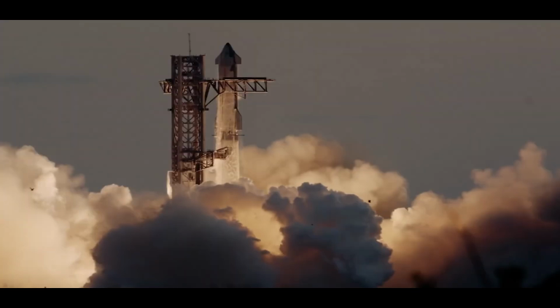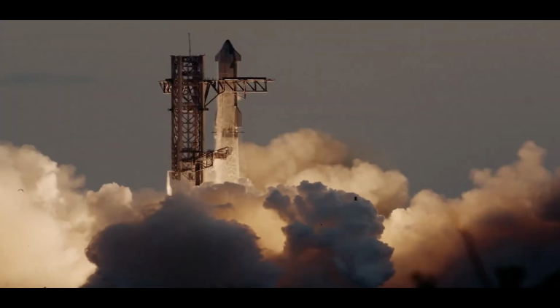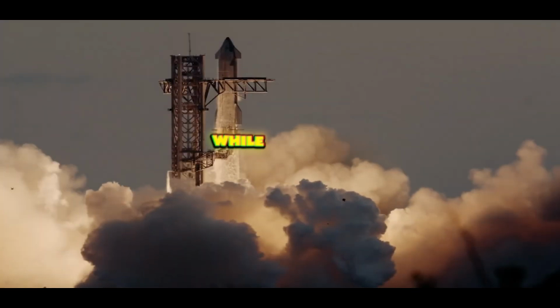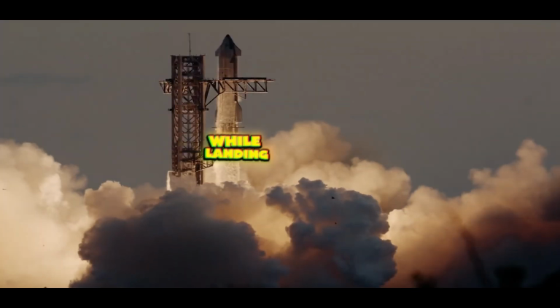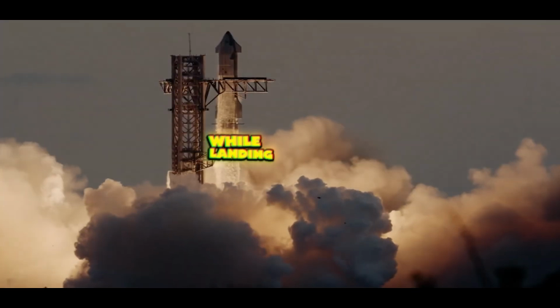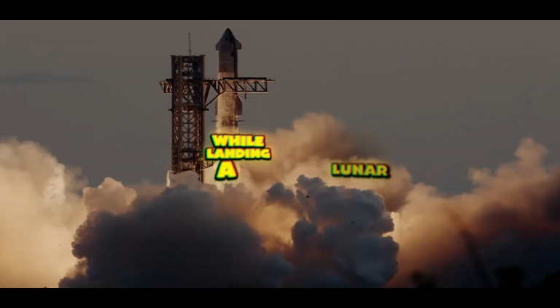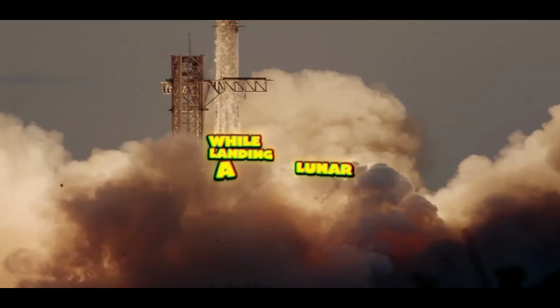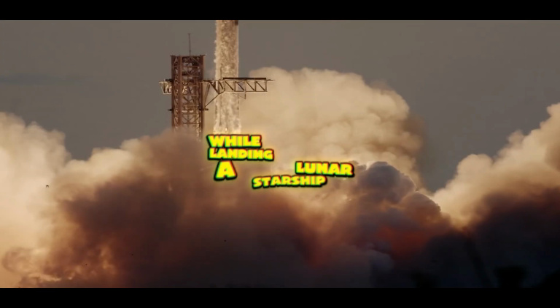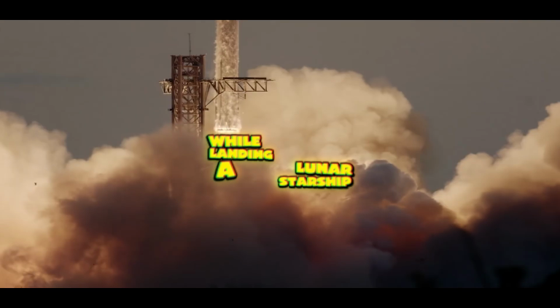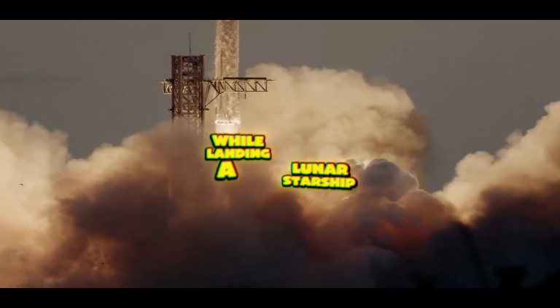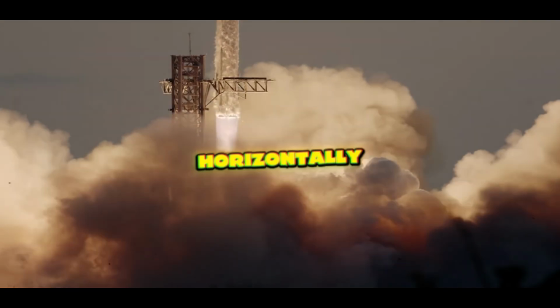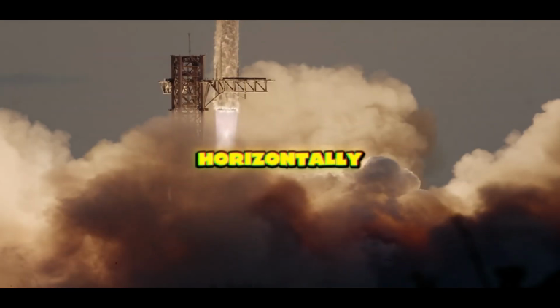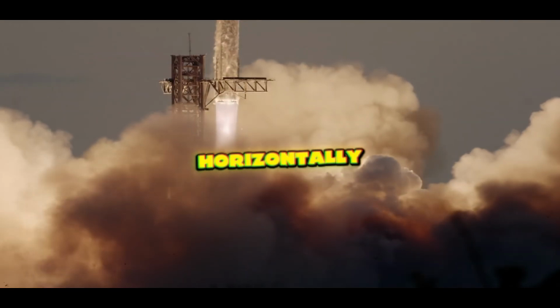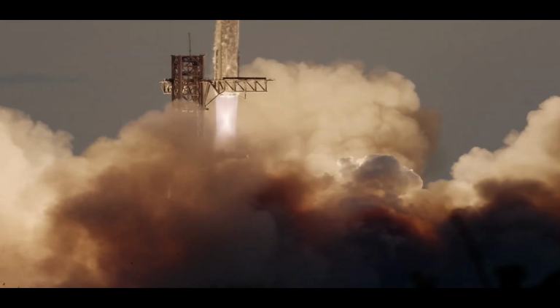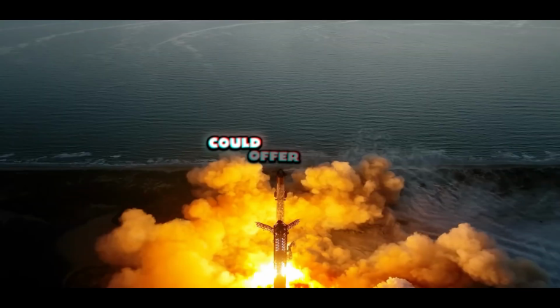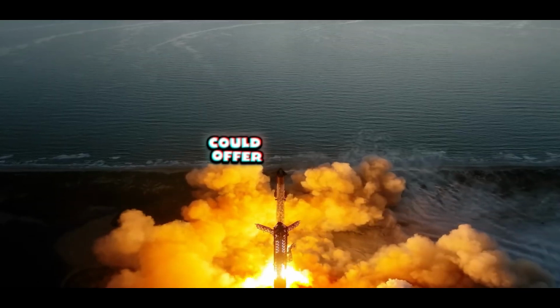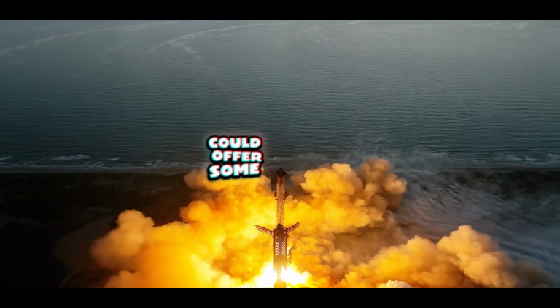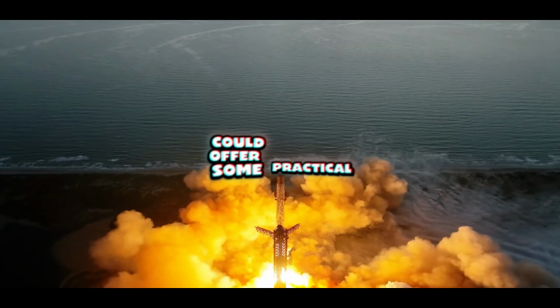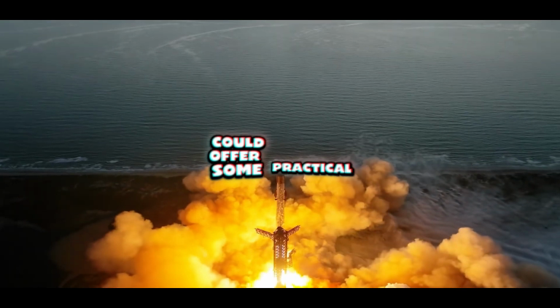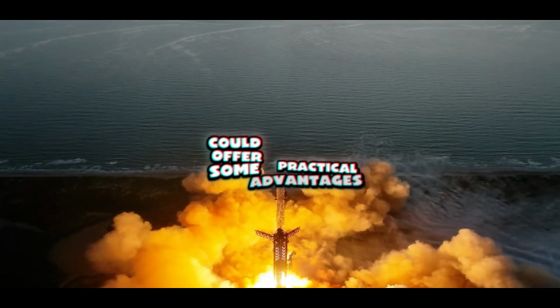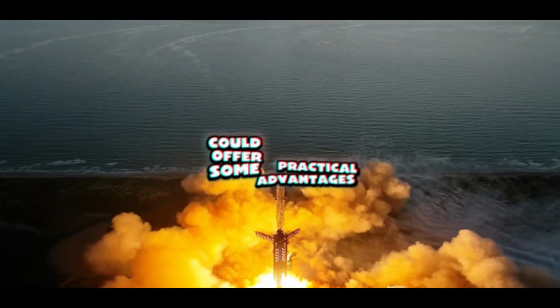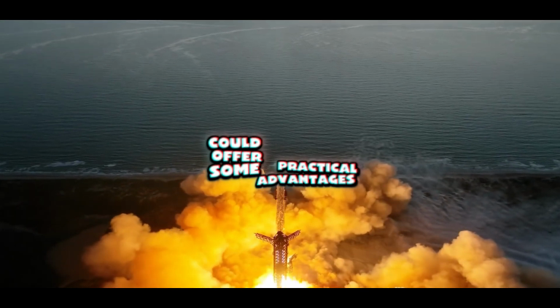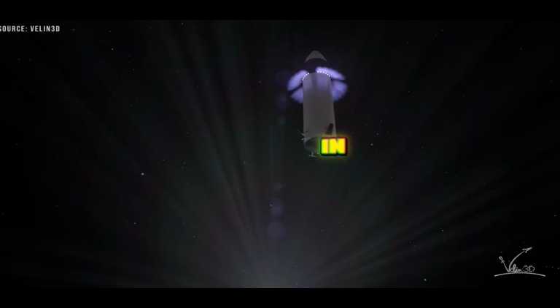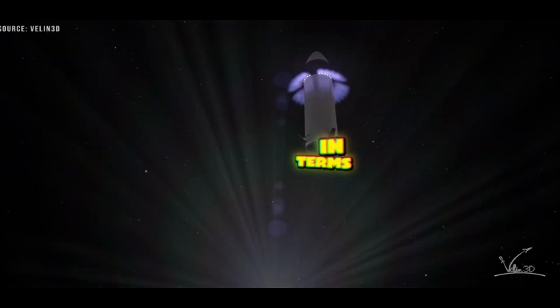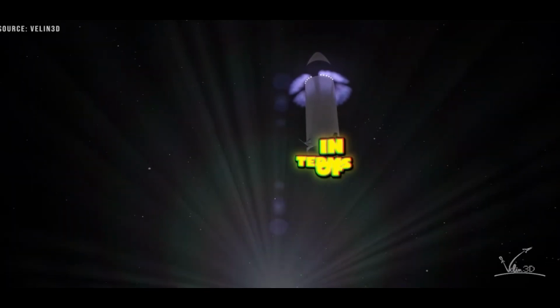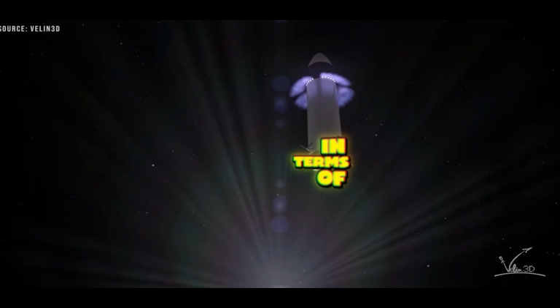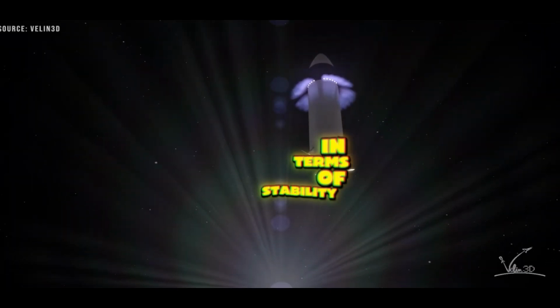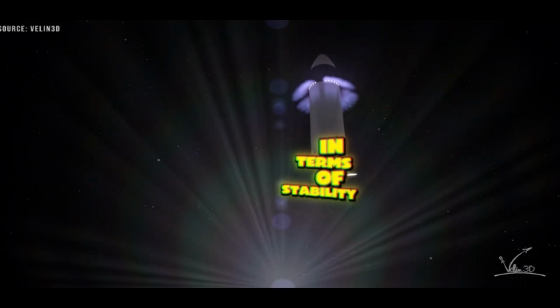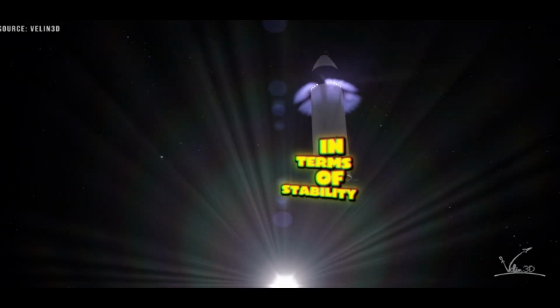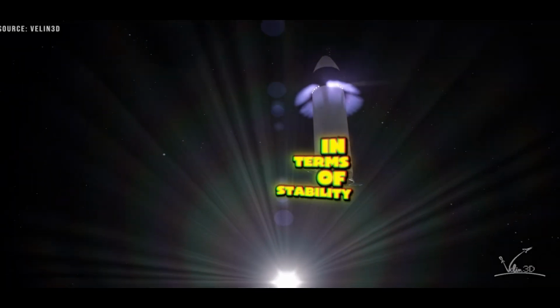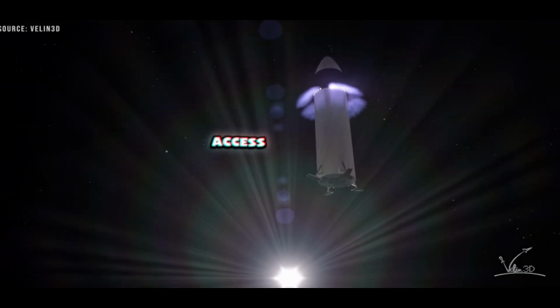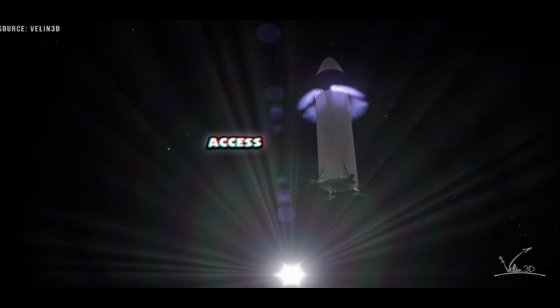While landing a lunar Starship horizontally could offer some practical advantages in terms of stability, access, and future habitation potential...